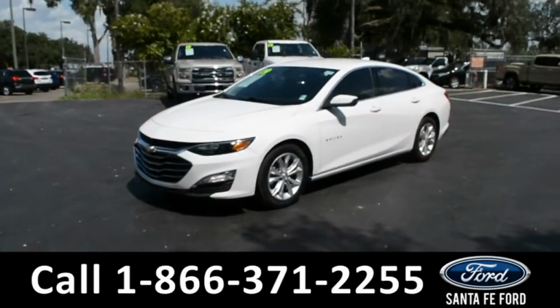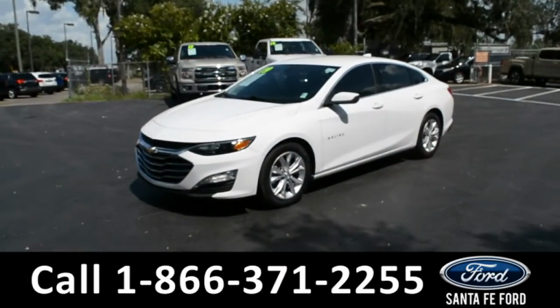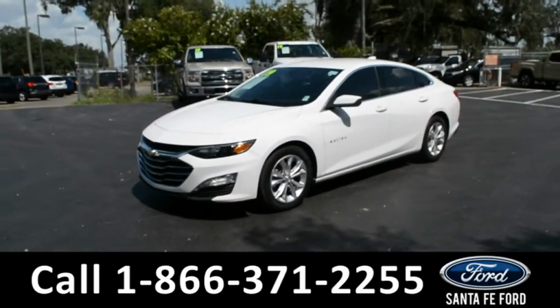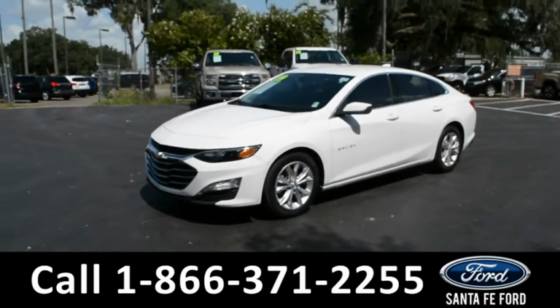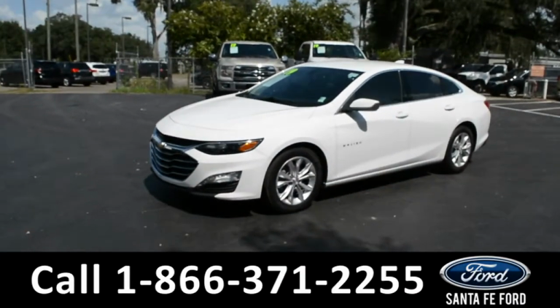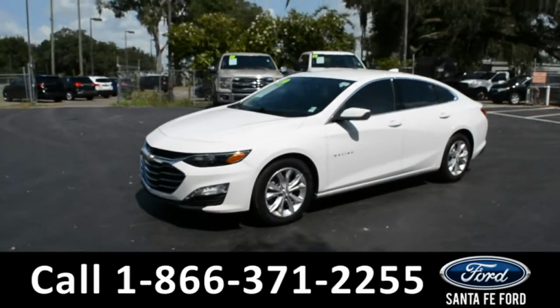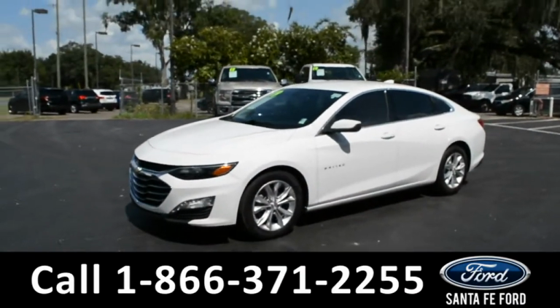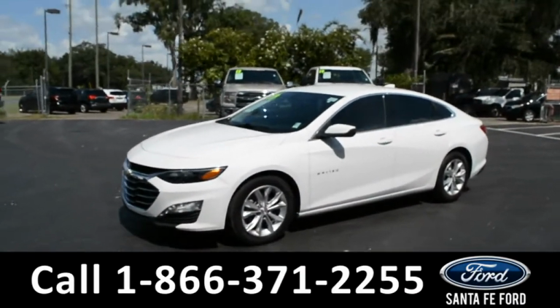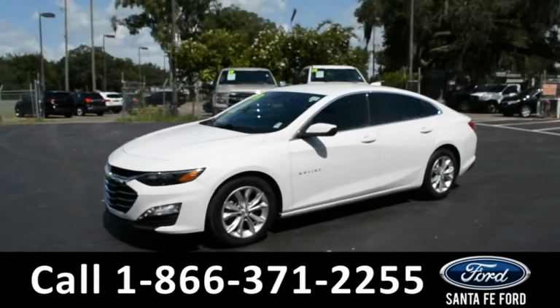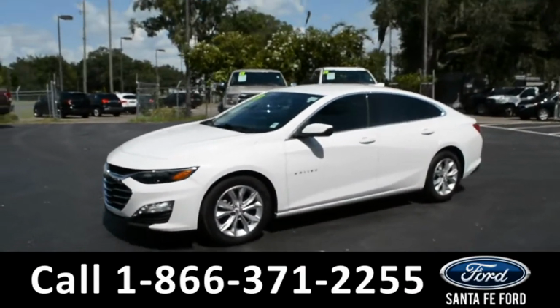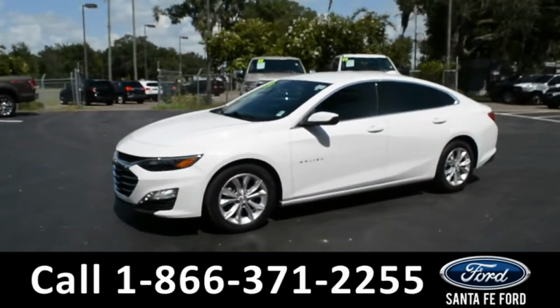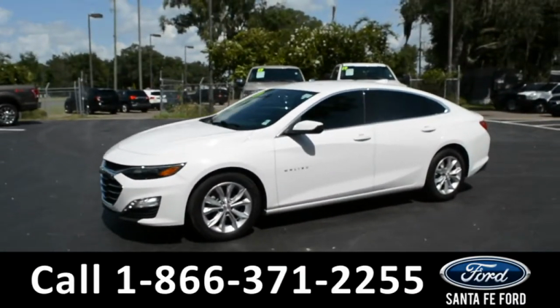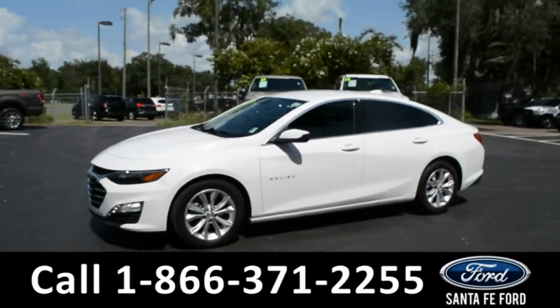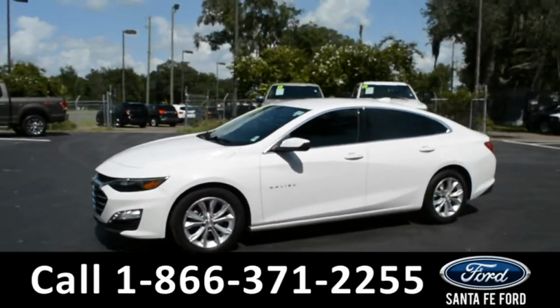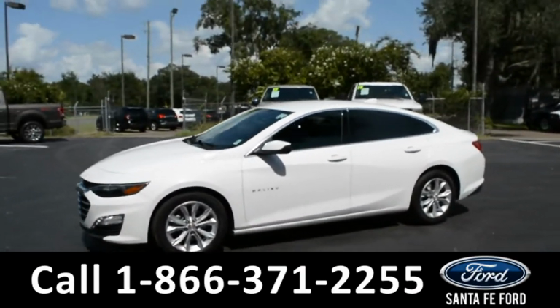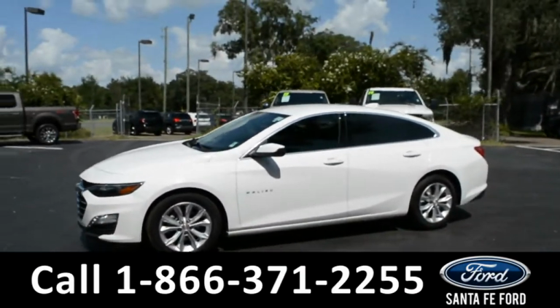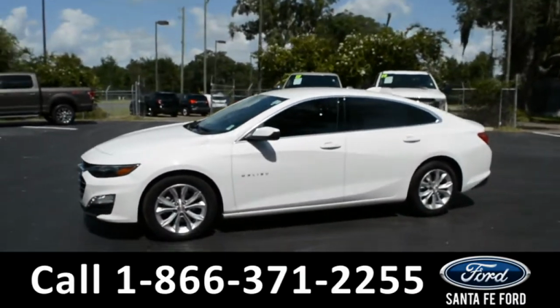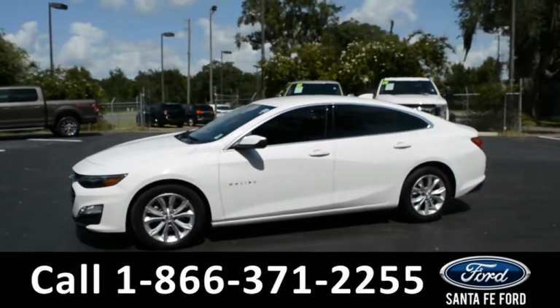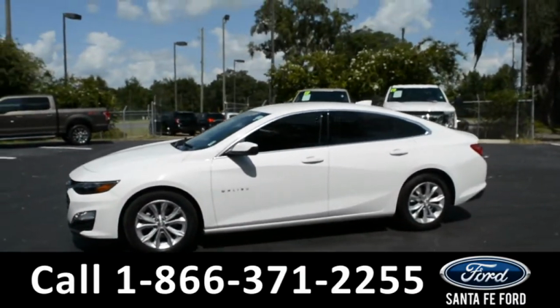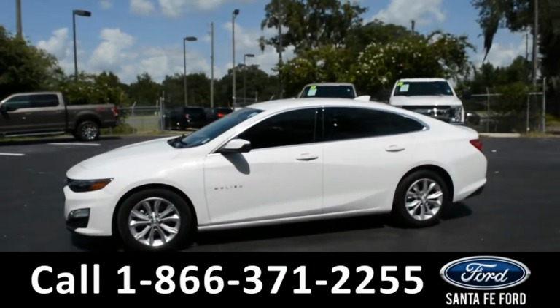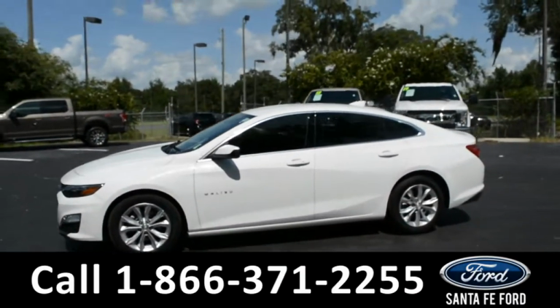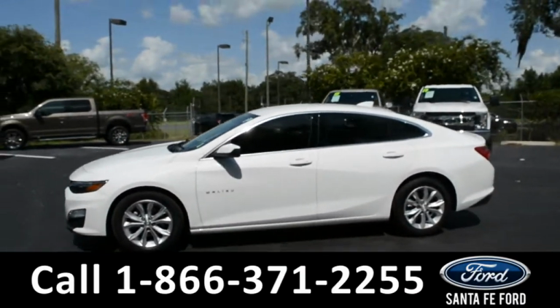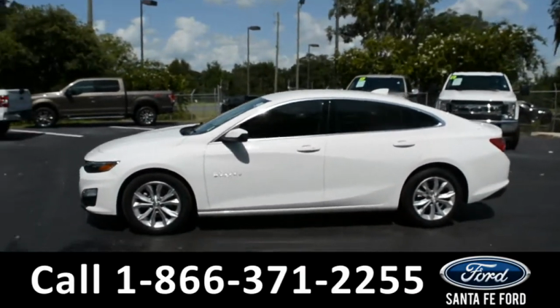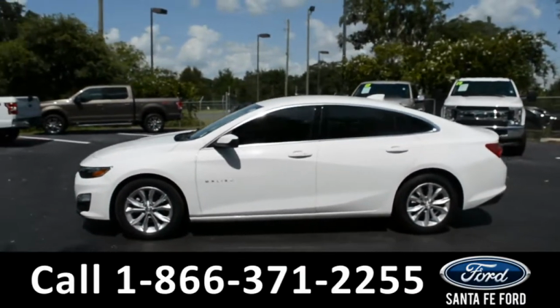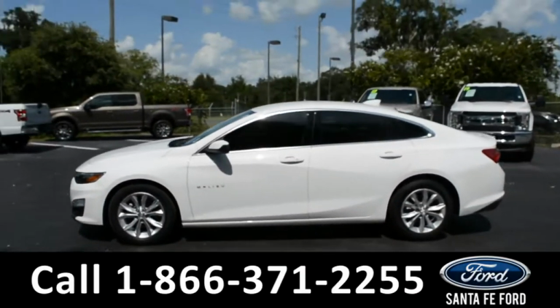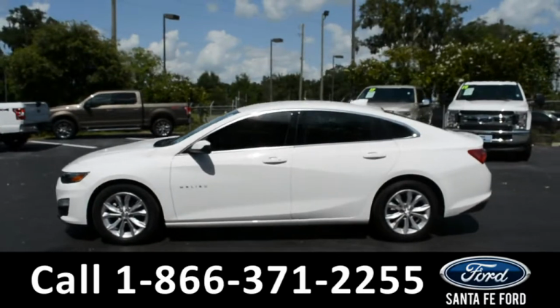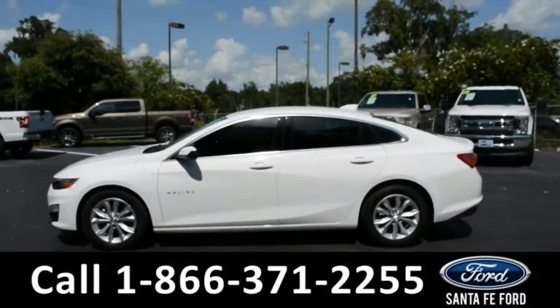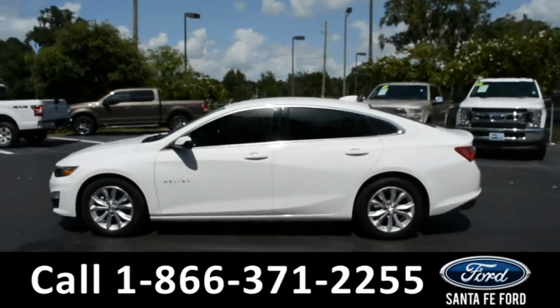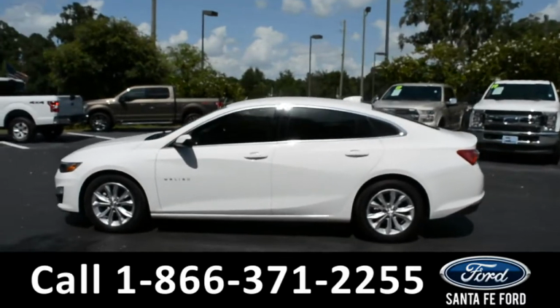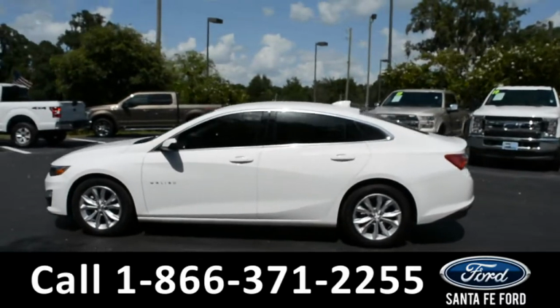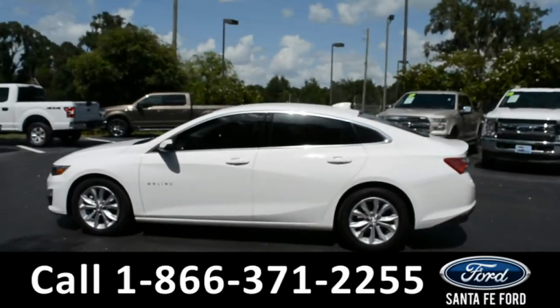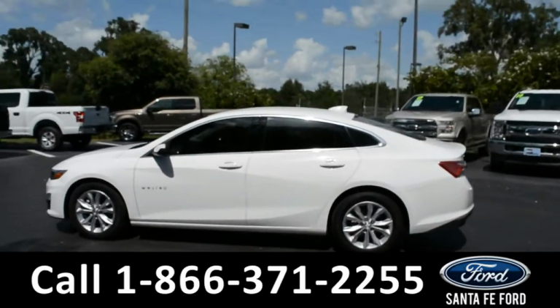This 2019 Chevy Malibu has fog lights, alloy wheels, remote keyless entry, and tinted windows.